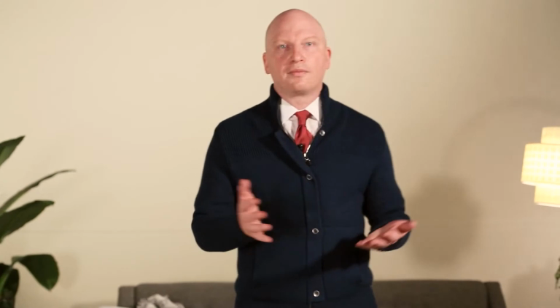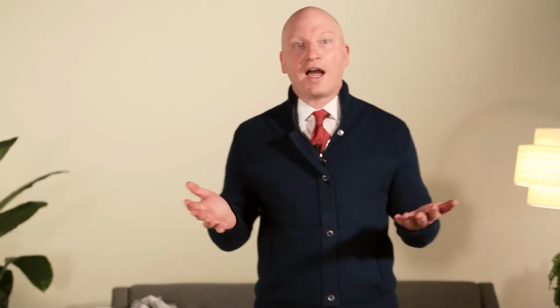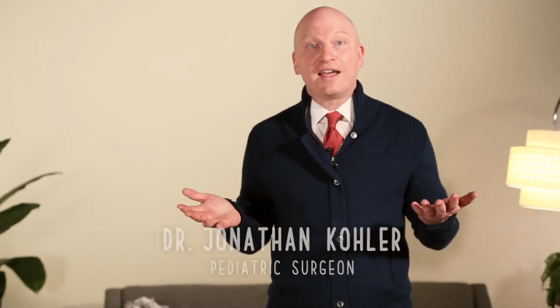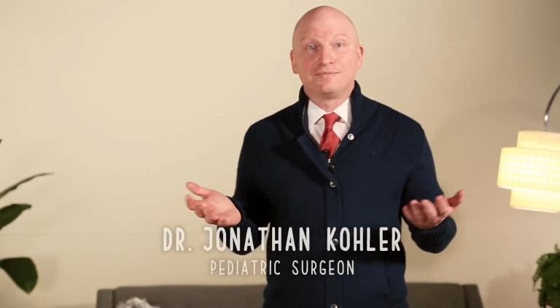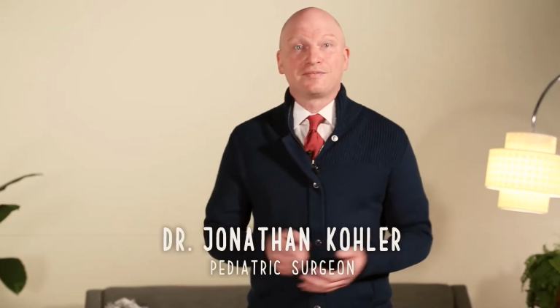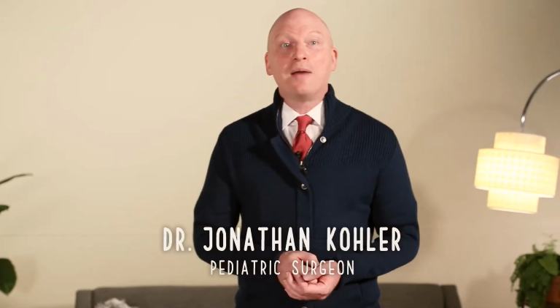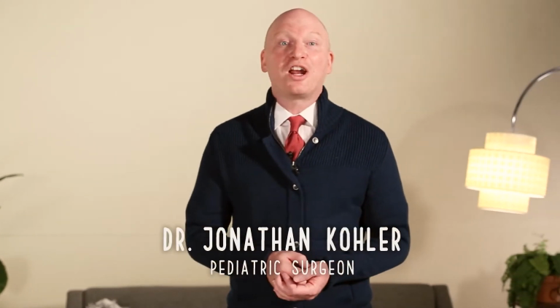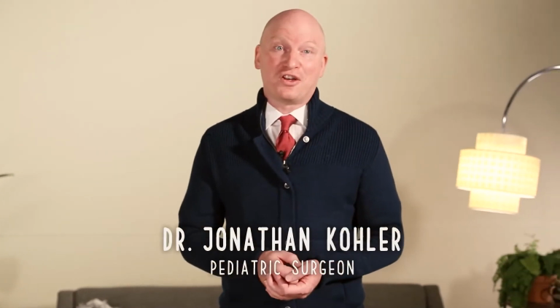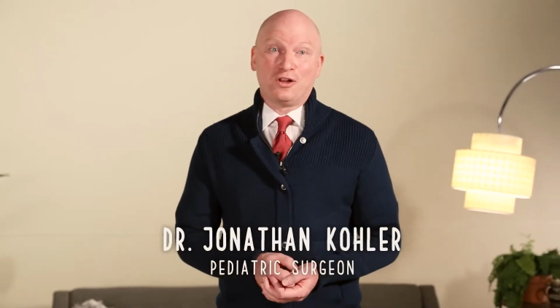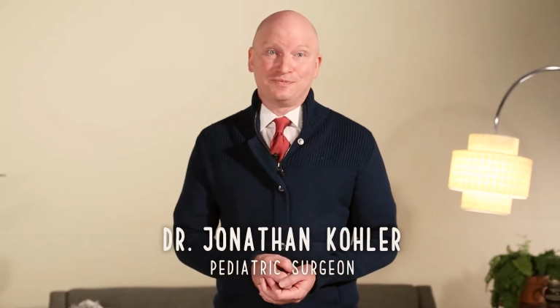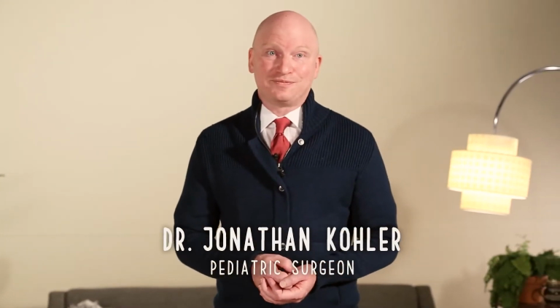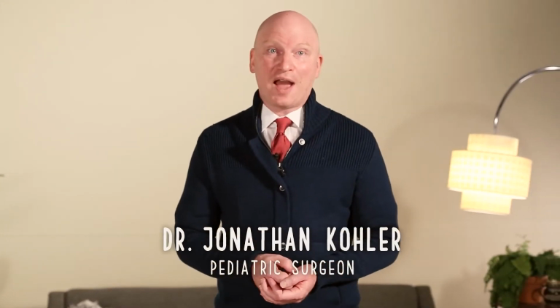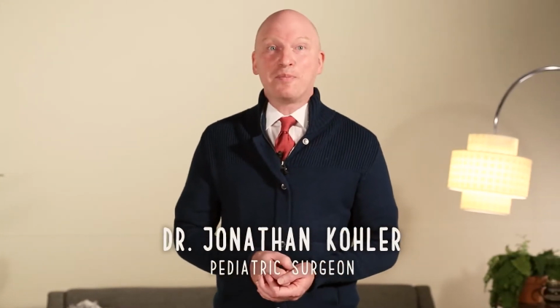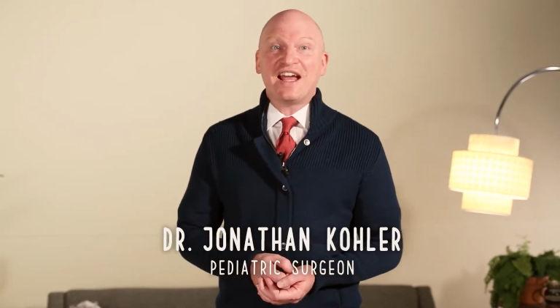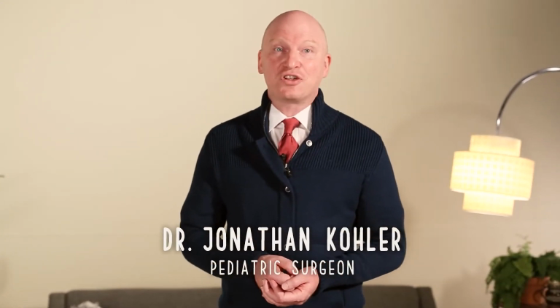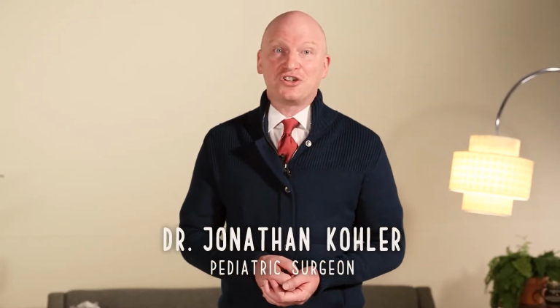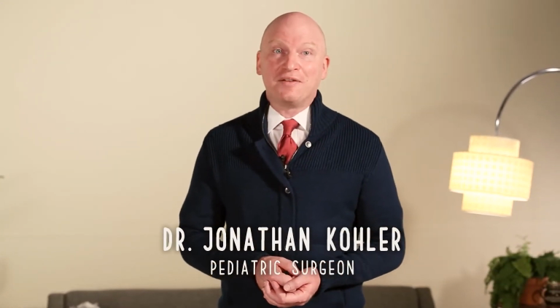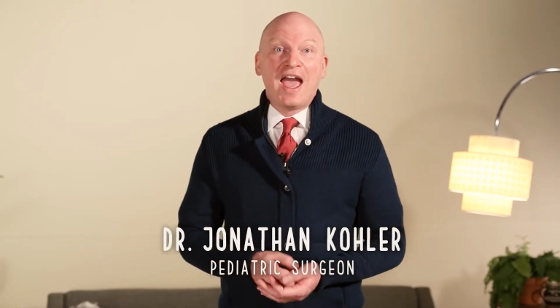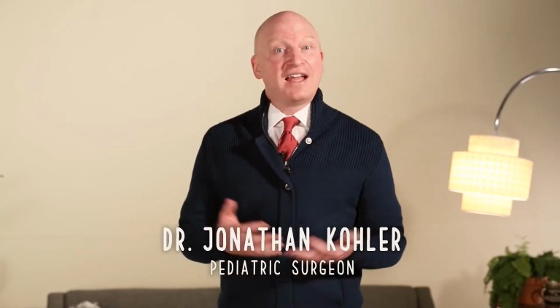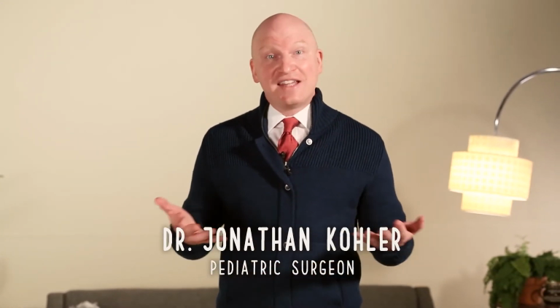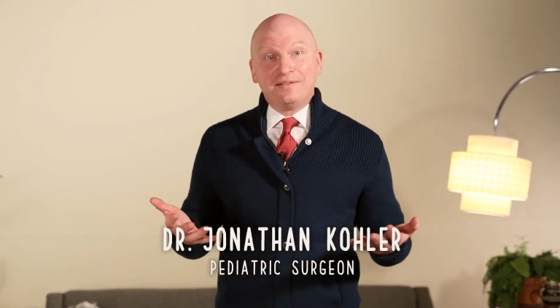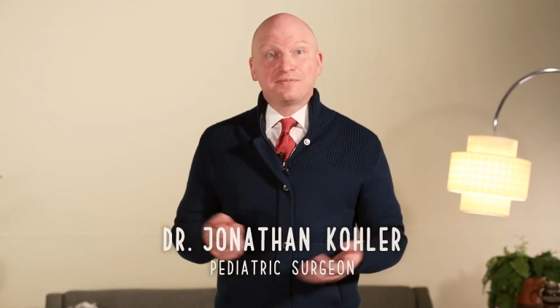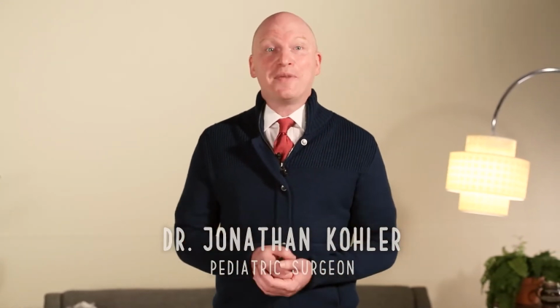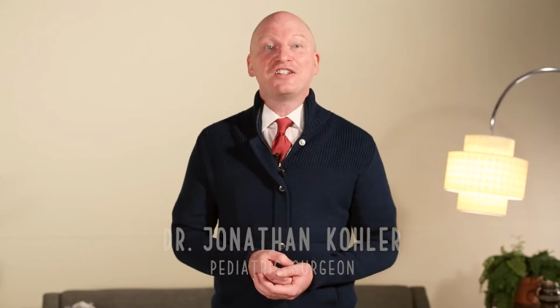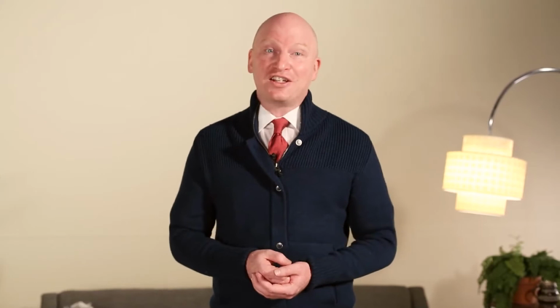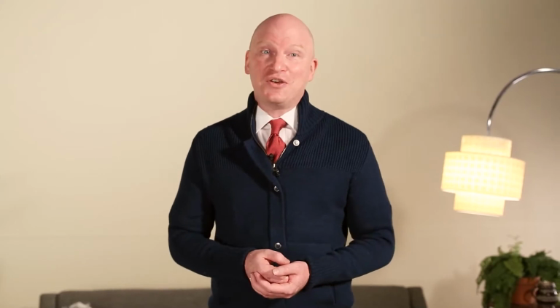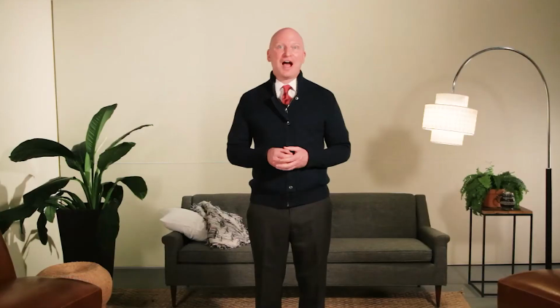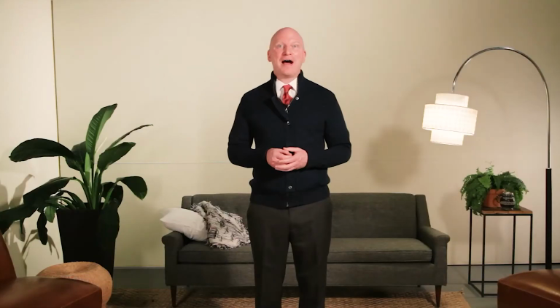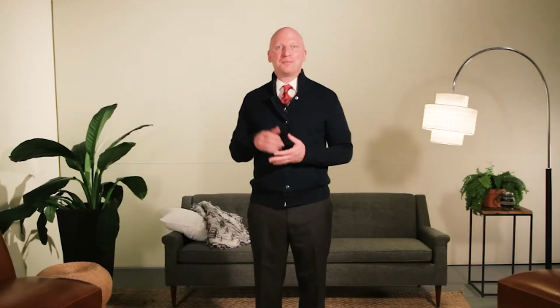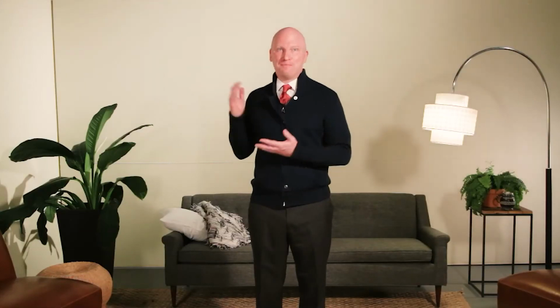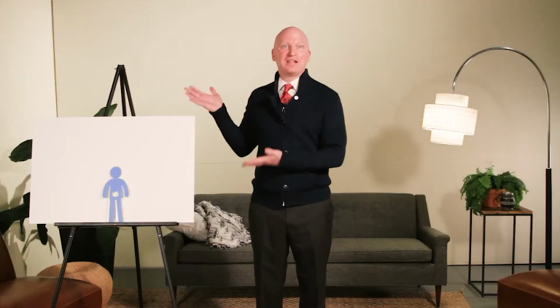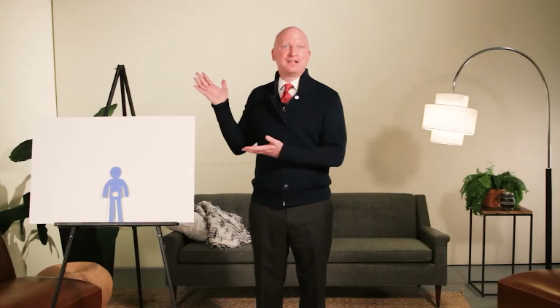Hi, I'm Jonathan Kohler. I'm a pediatric surgeon and today I'm here to talk to you about belly buttons.